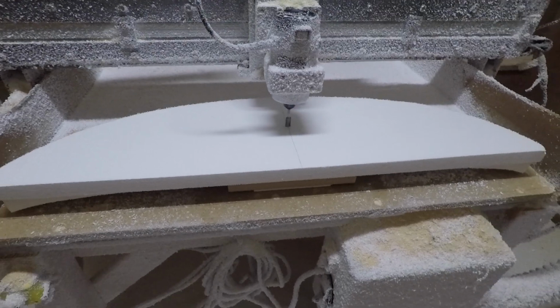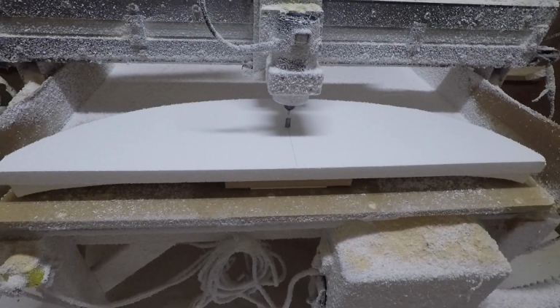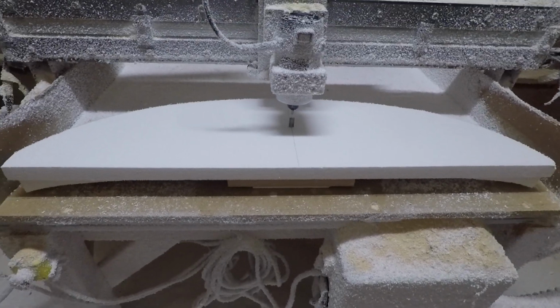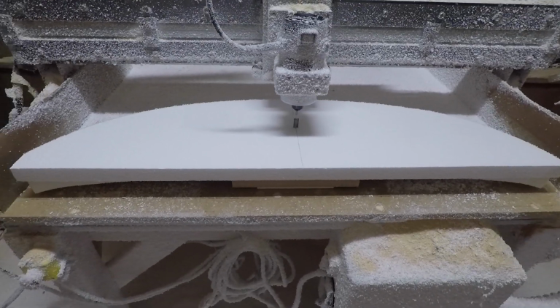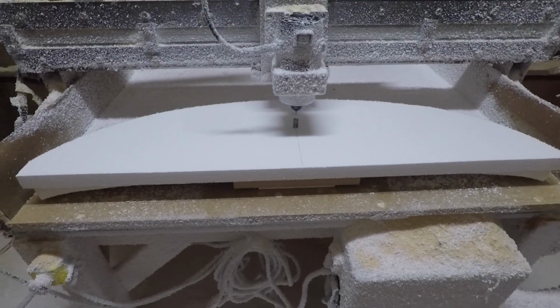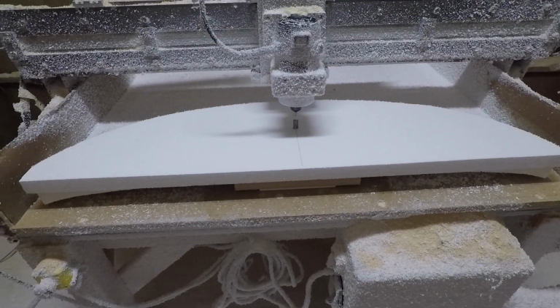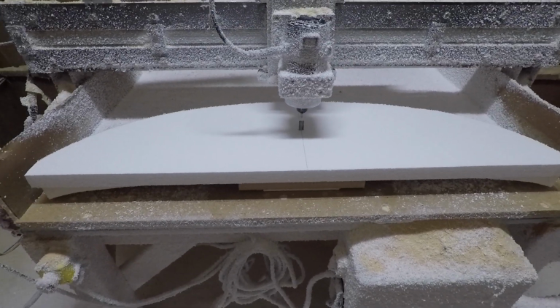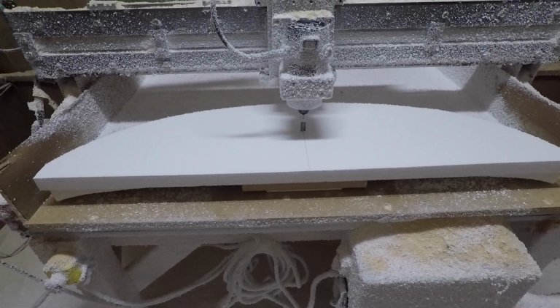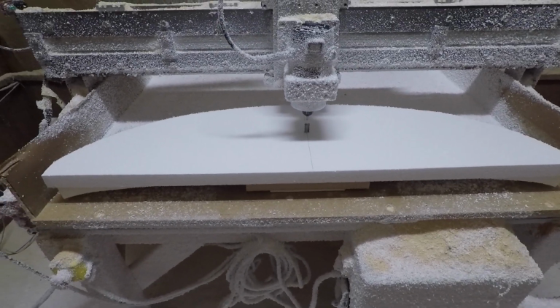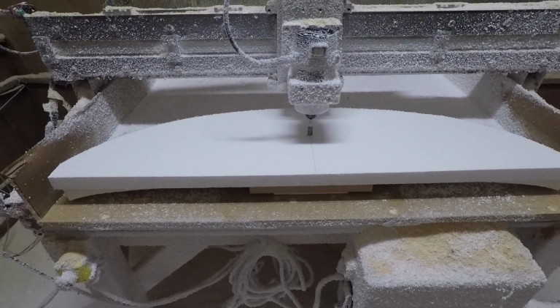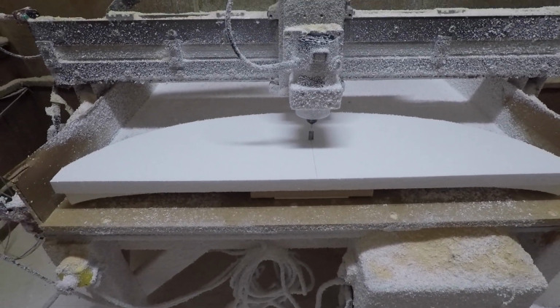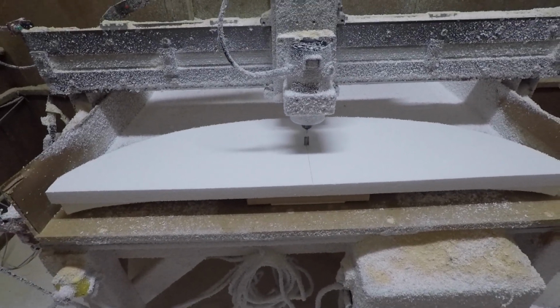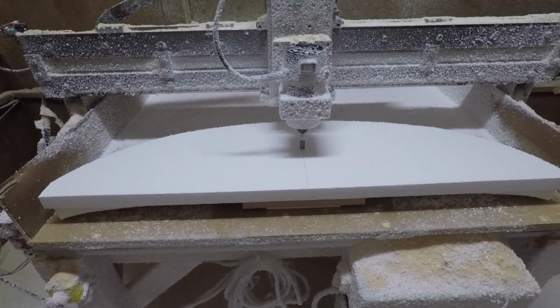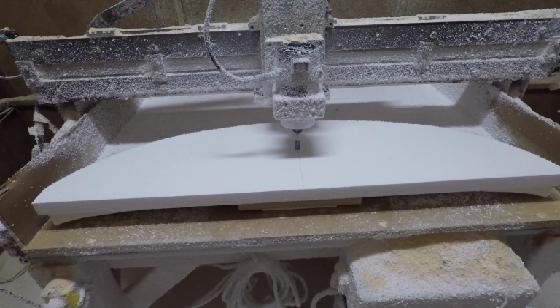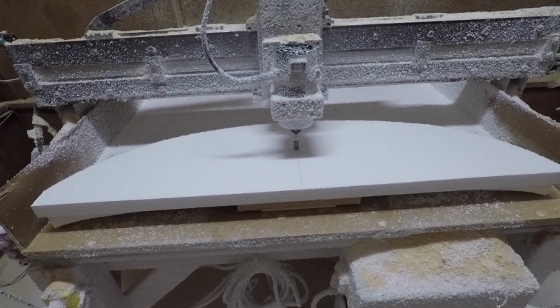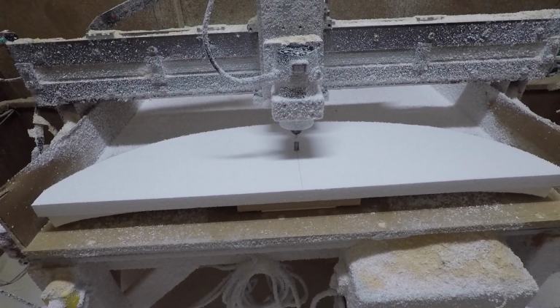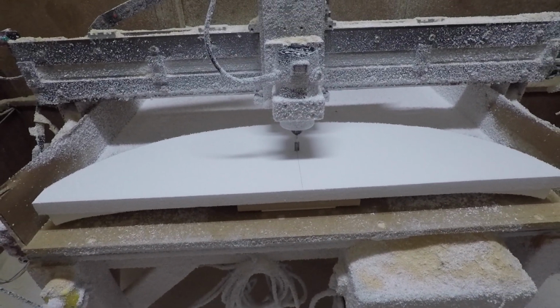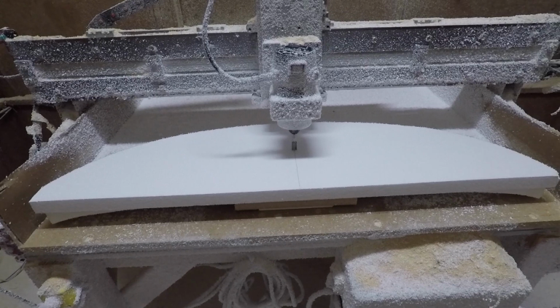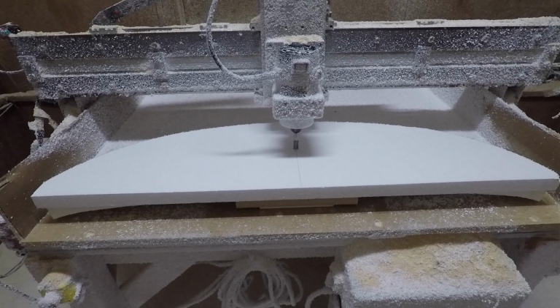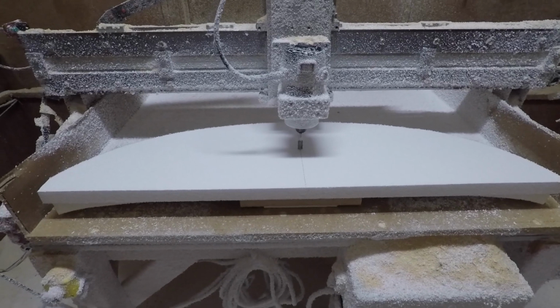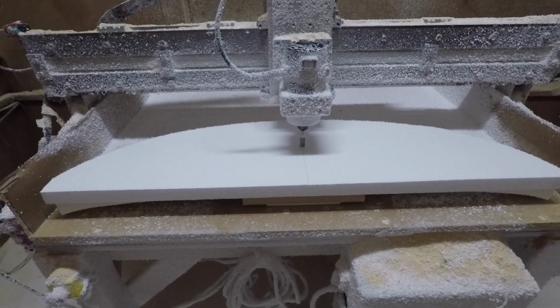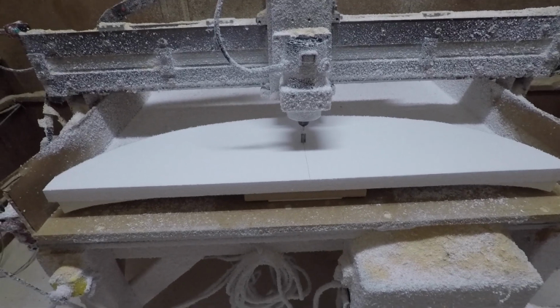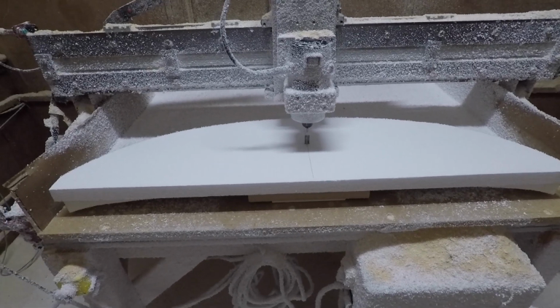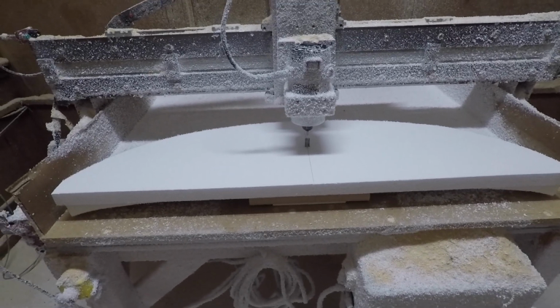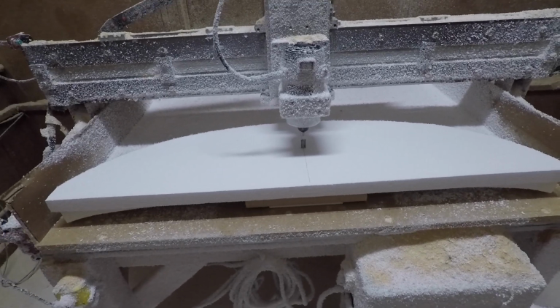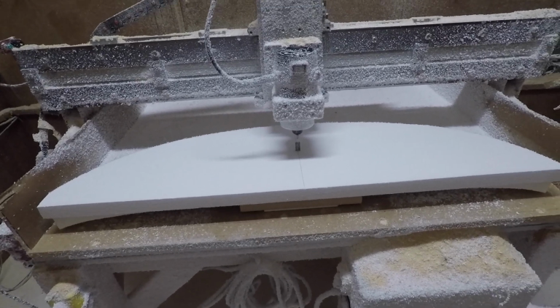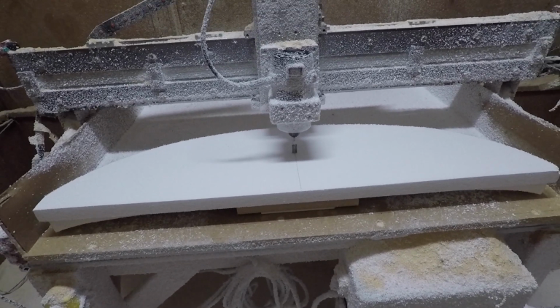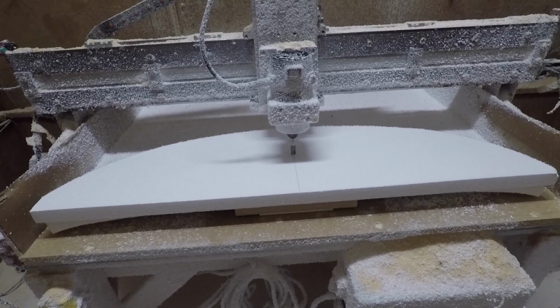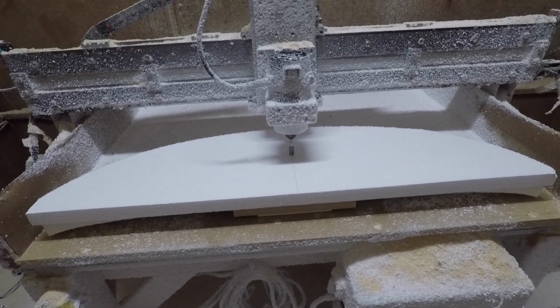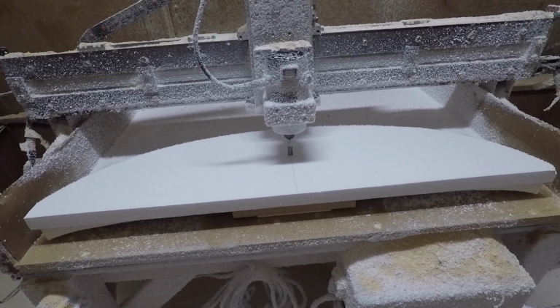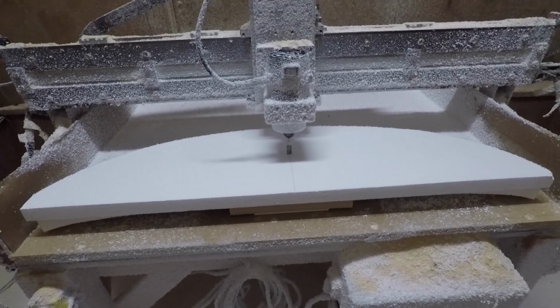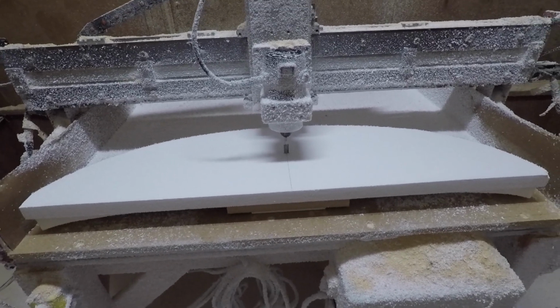Okay, all jigged up and centered for the second side — let's just run it.